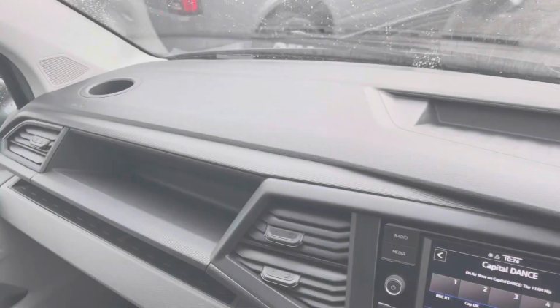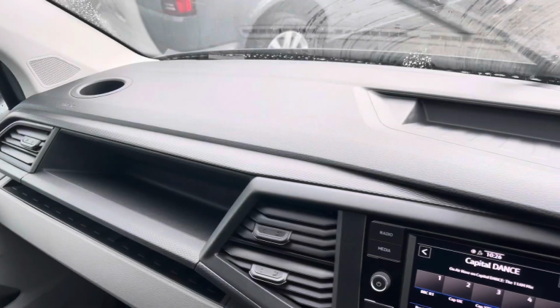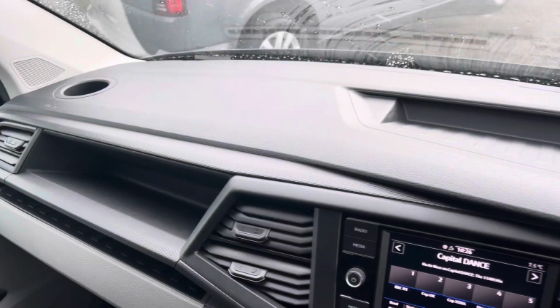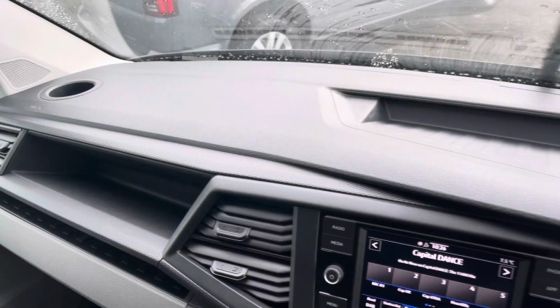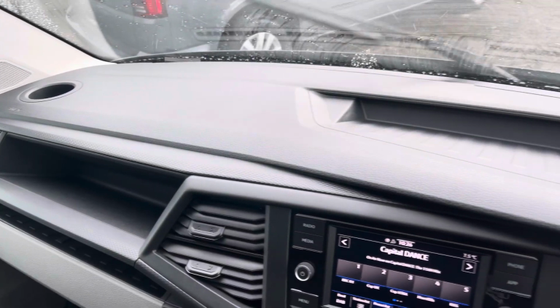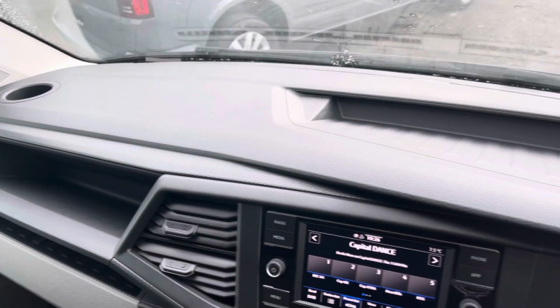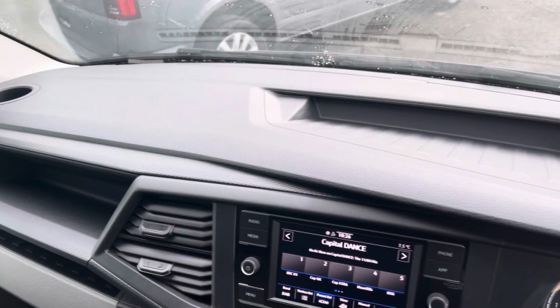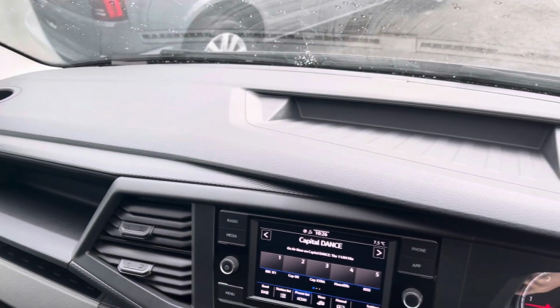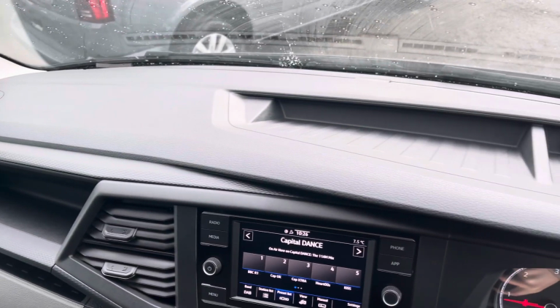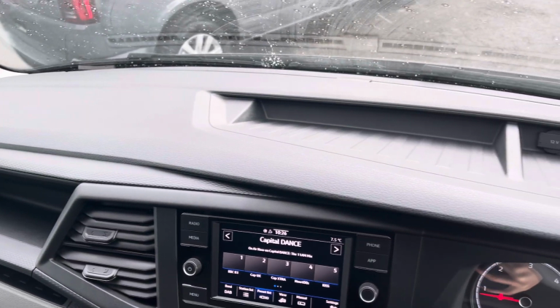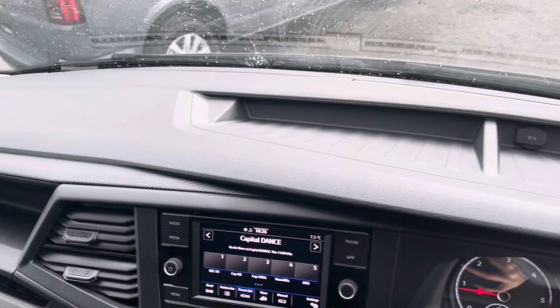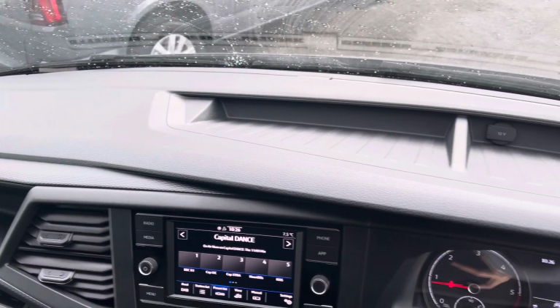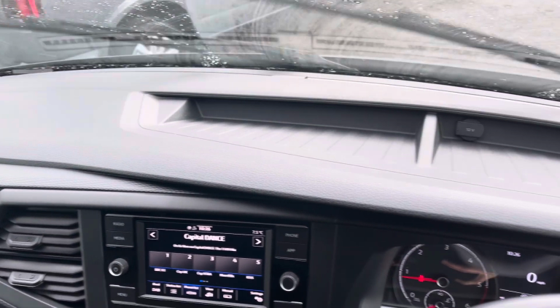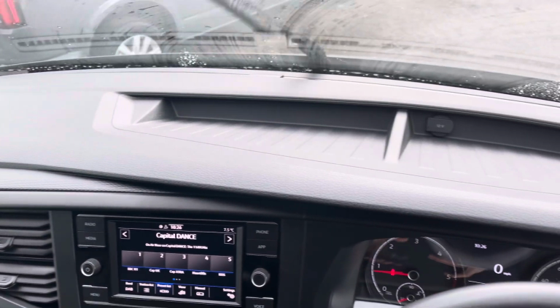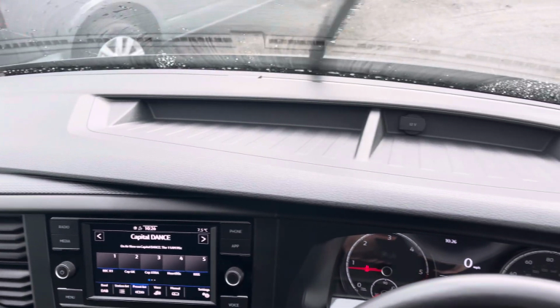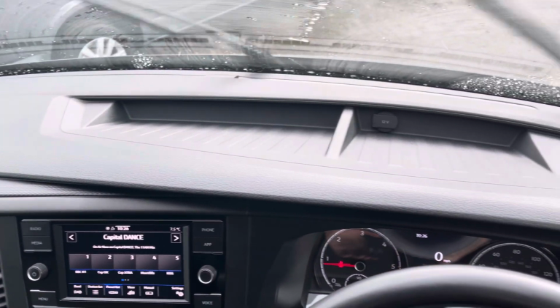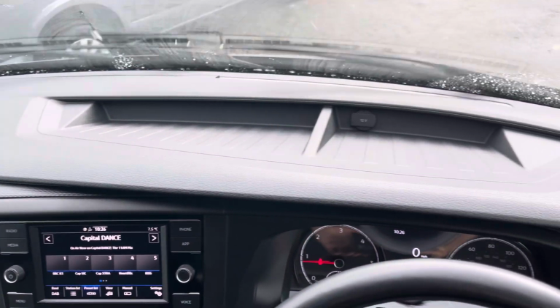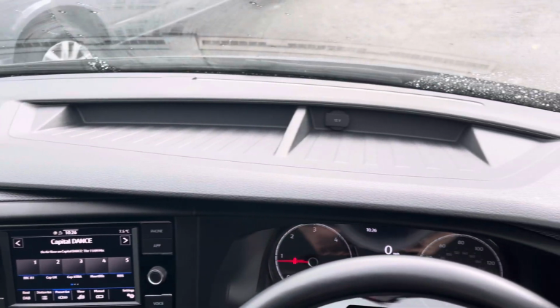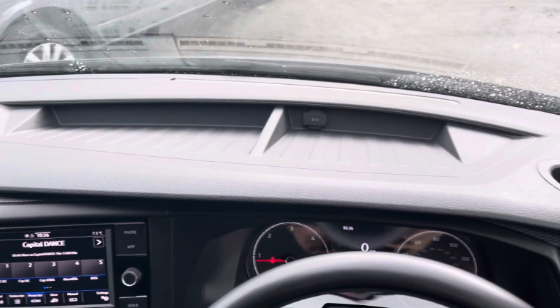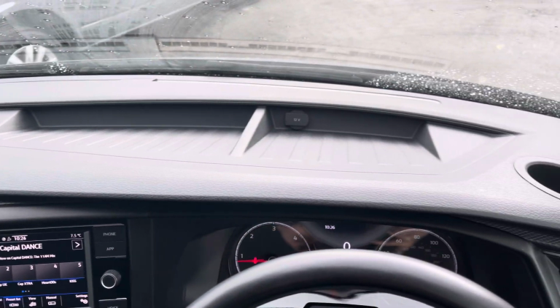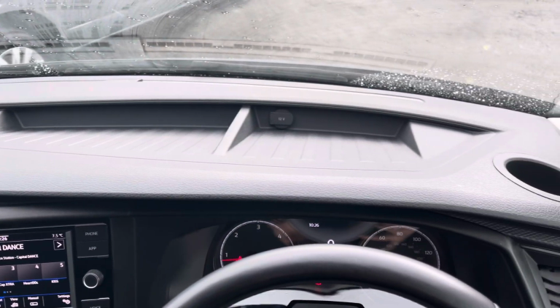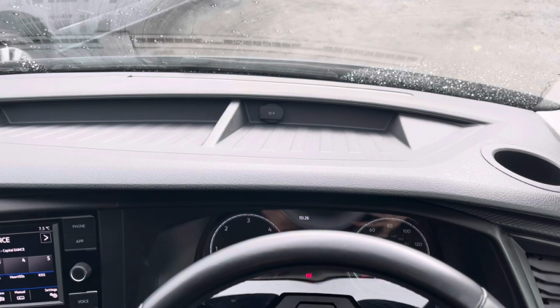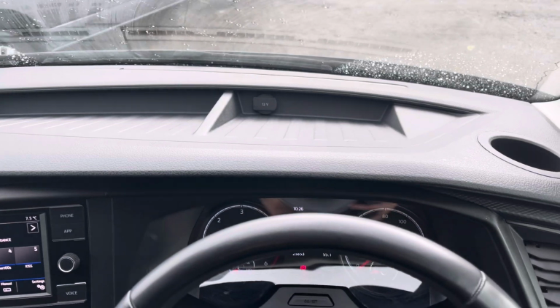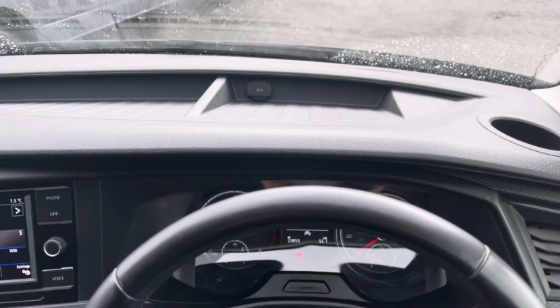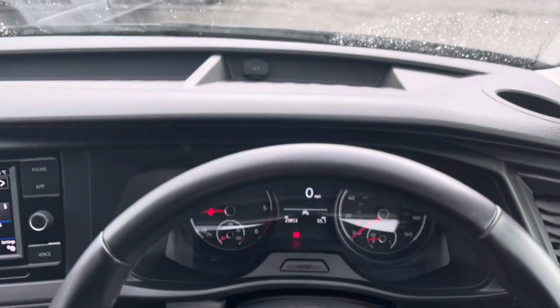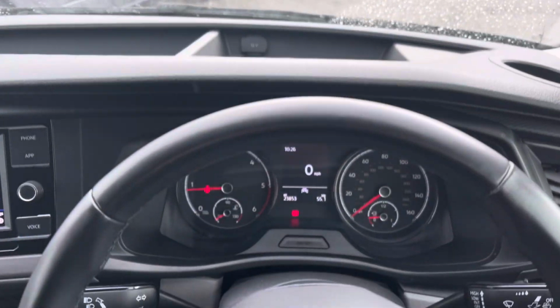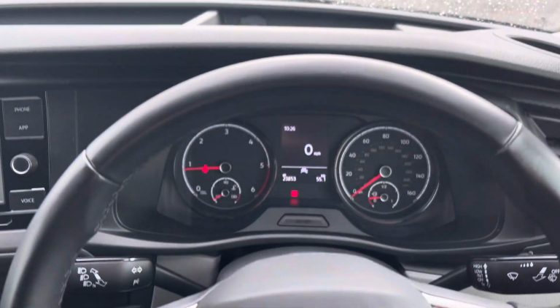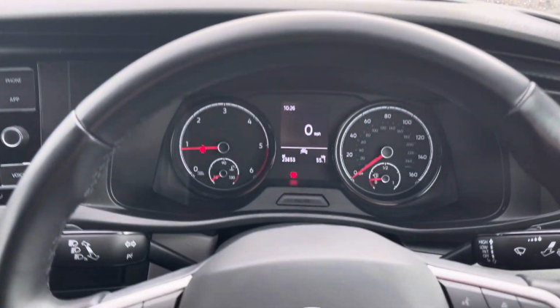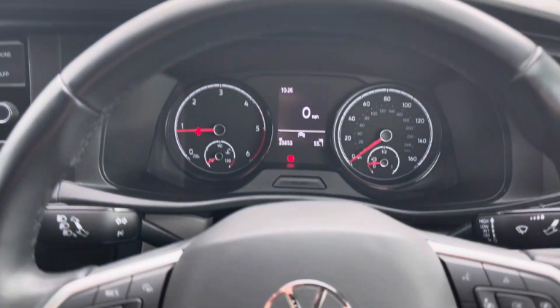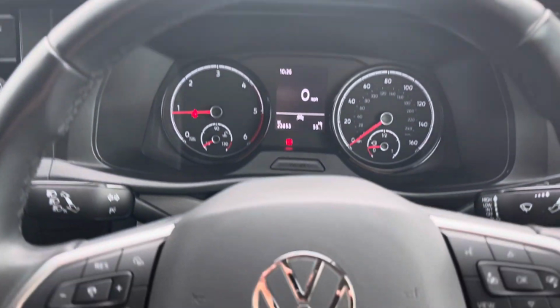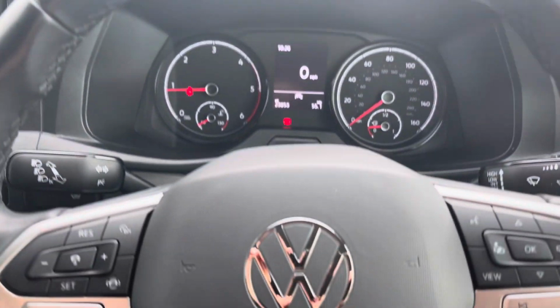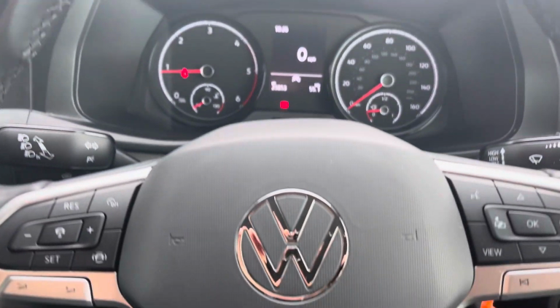And once again panning back around the dashboard, we get another angle of those smaller storage compartments, perfect for any smaller personal belongings you may be taking with you.